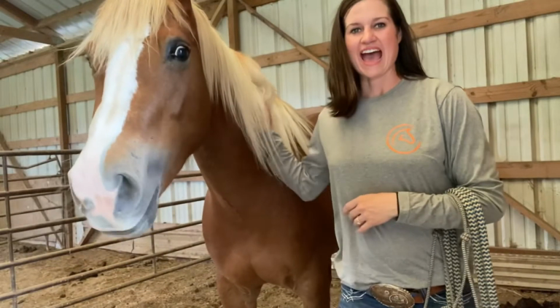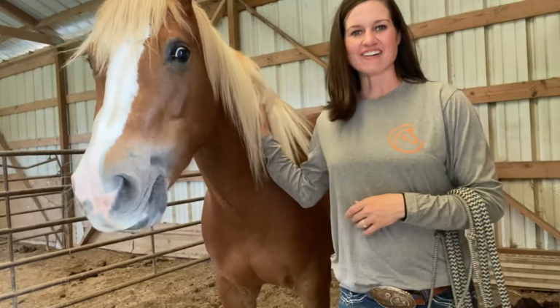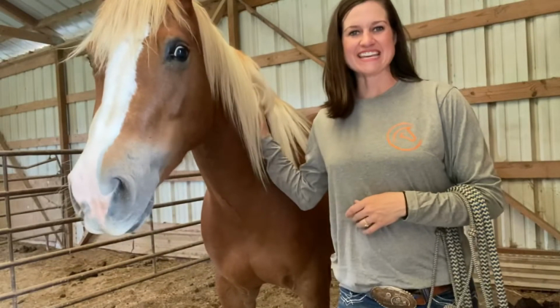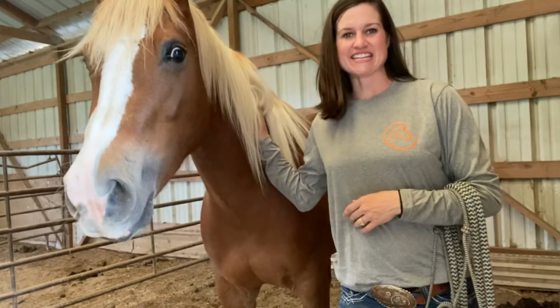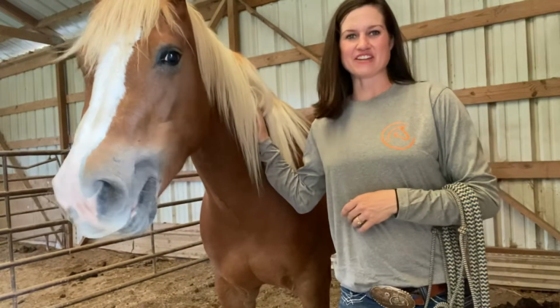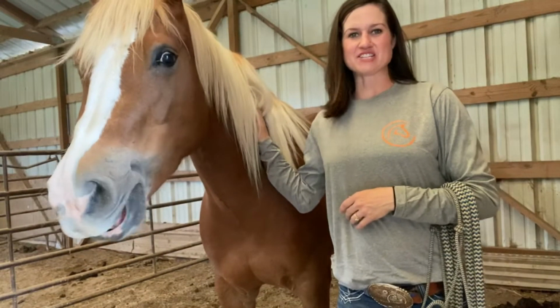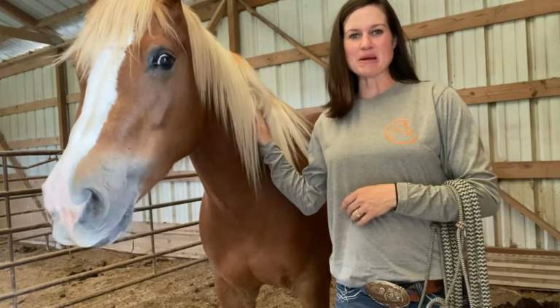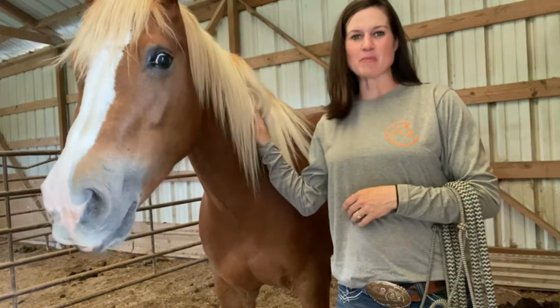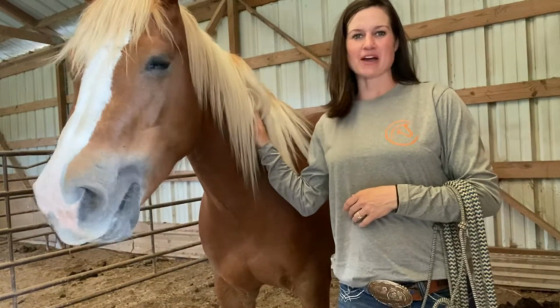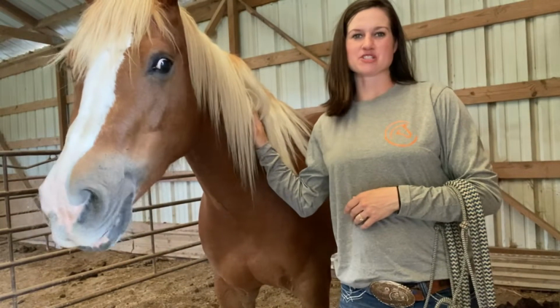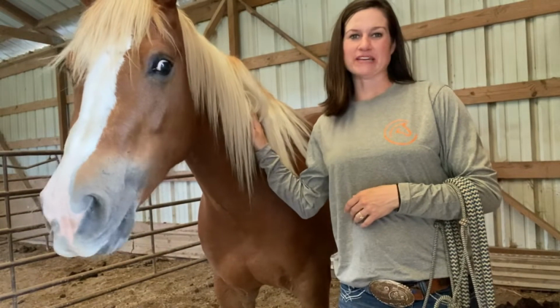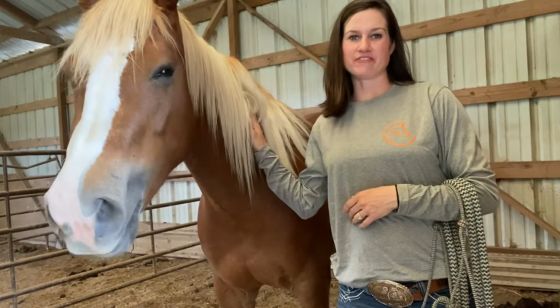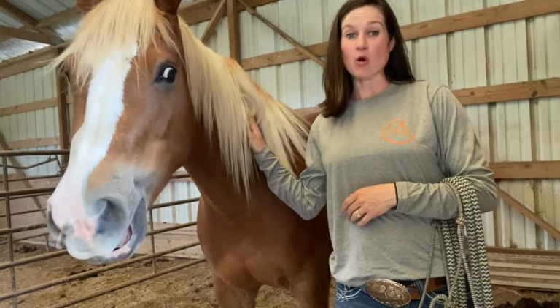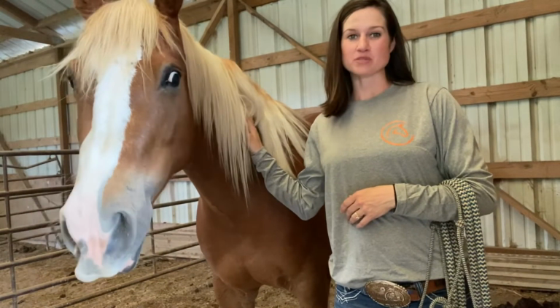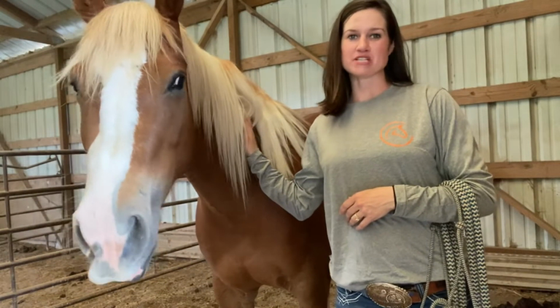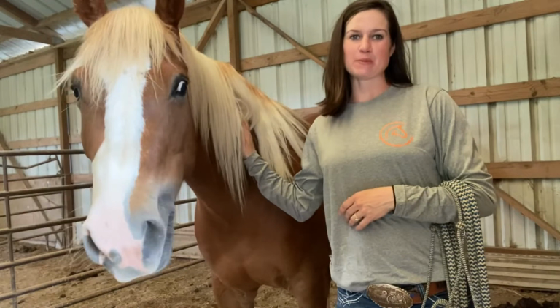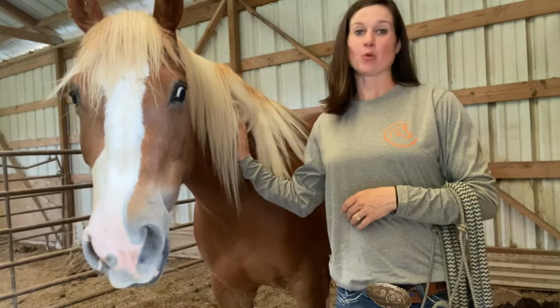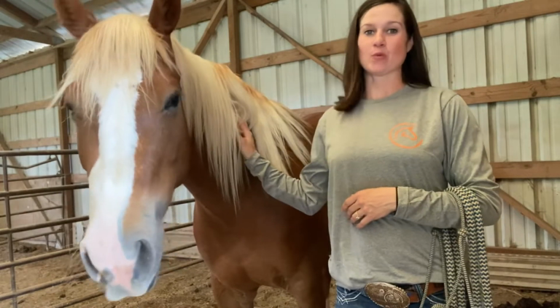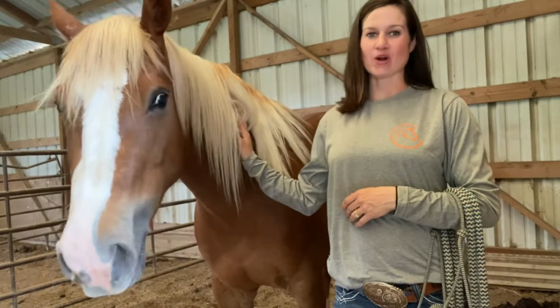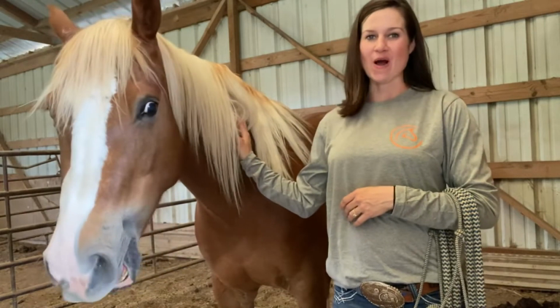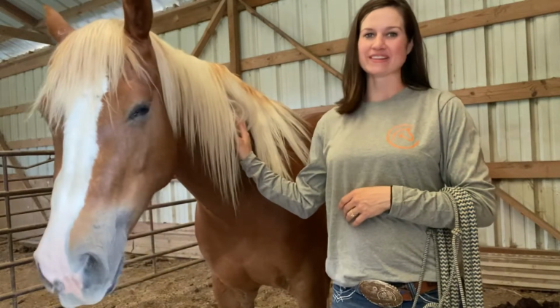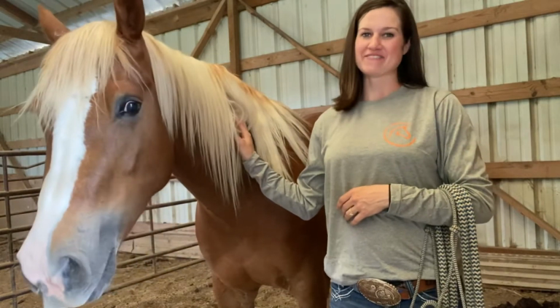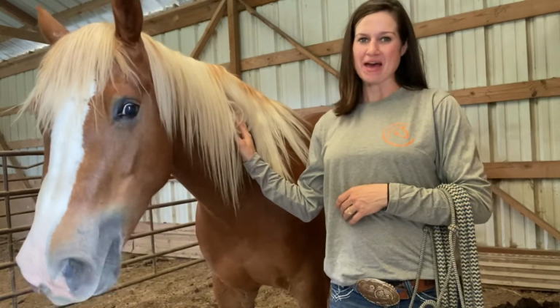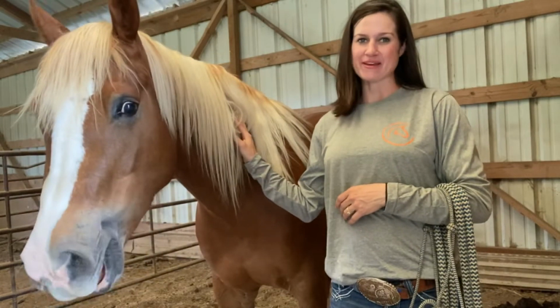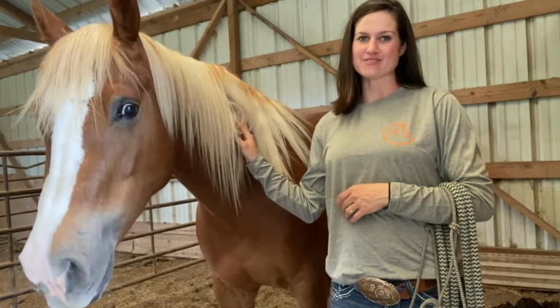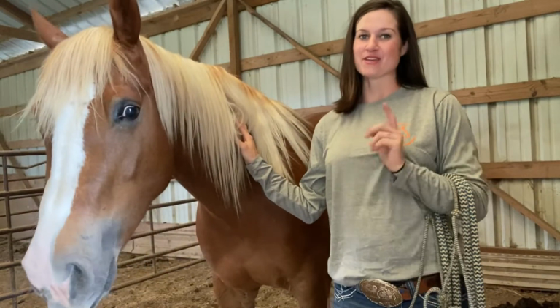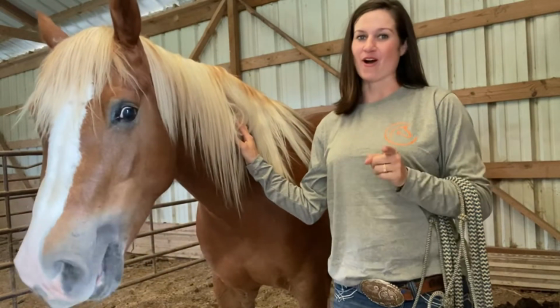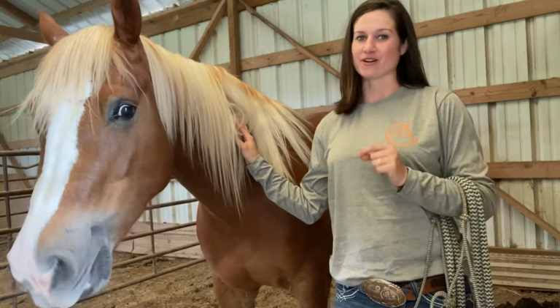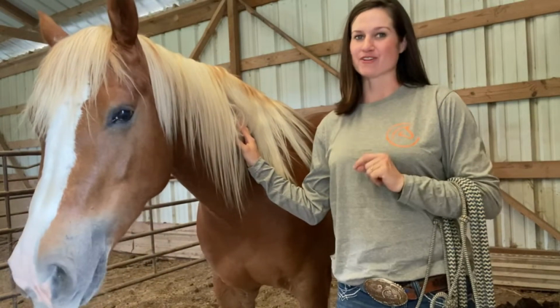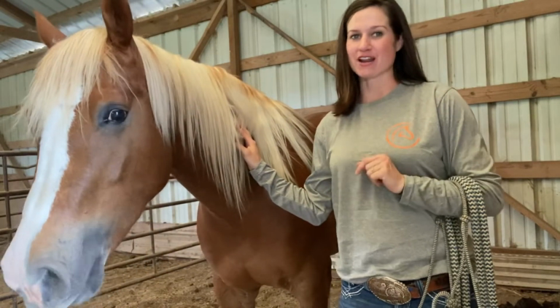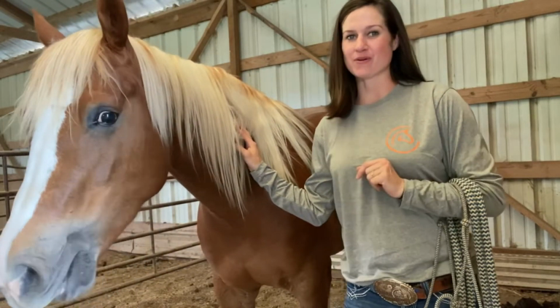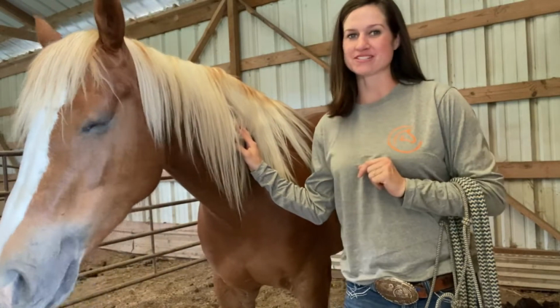Howdy! Stephanie Trammell back with Sweet and Fin Horsemanship, where we work hard and lift ethics through the art of riding horses.